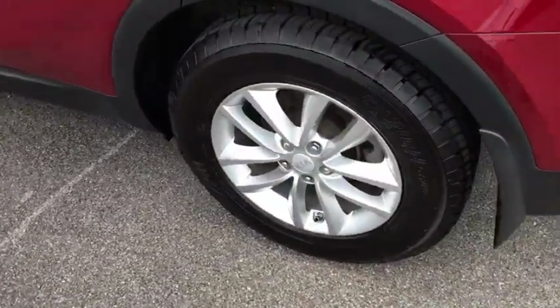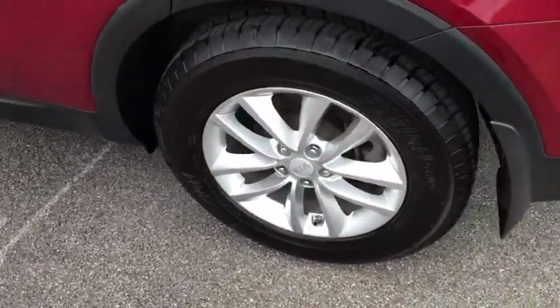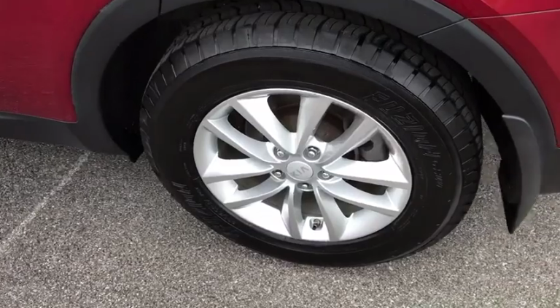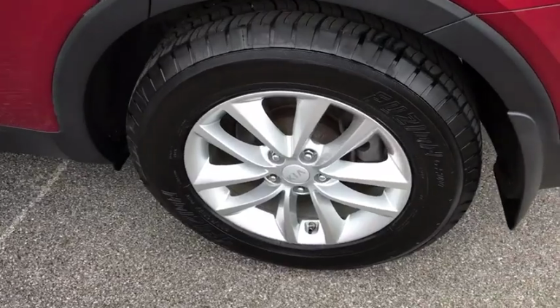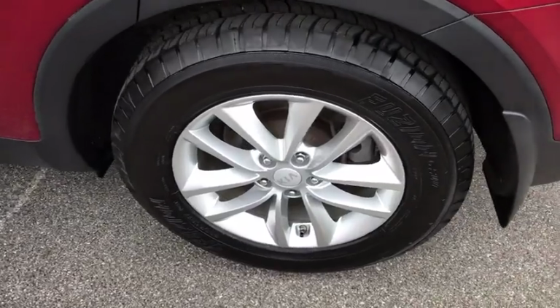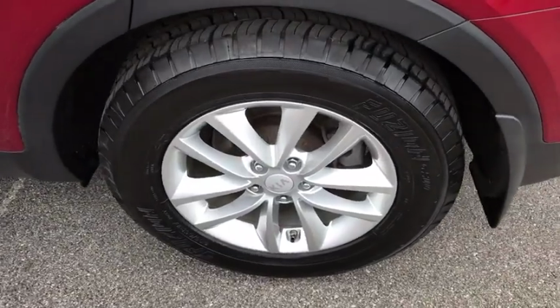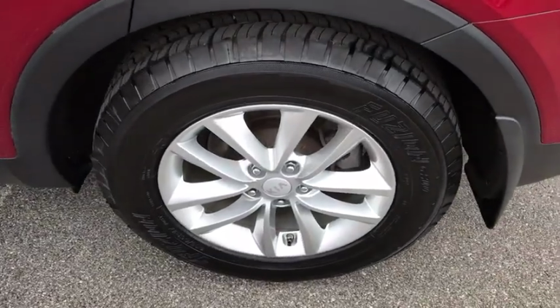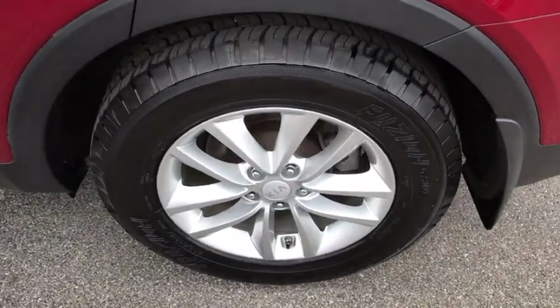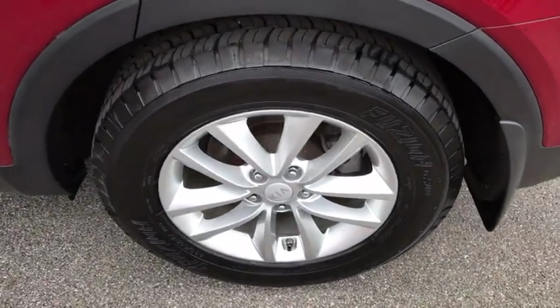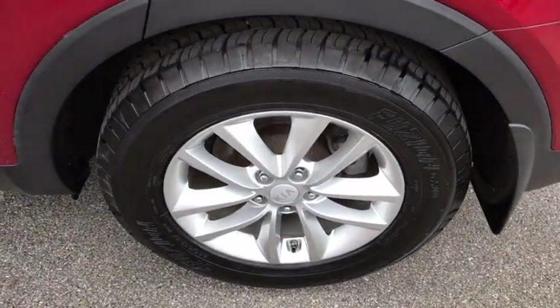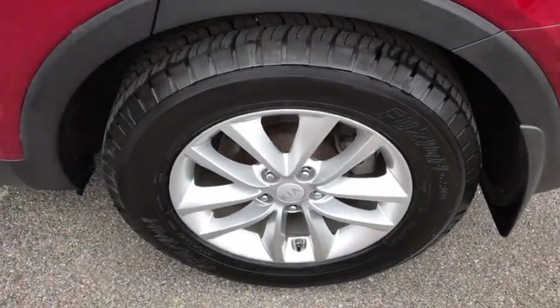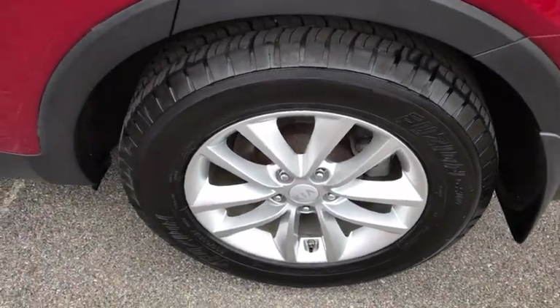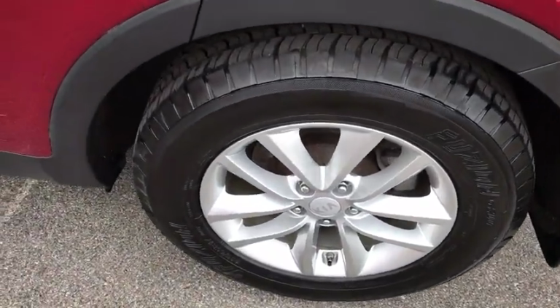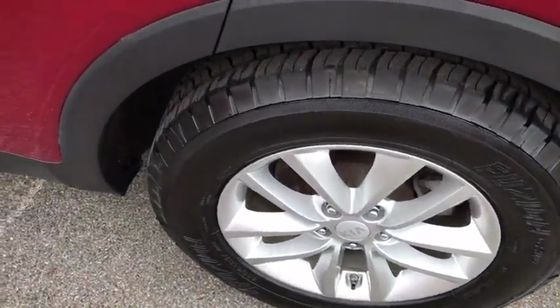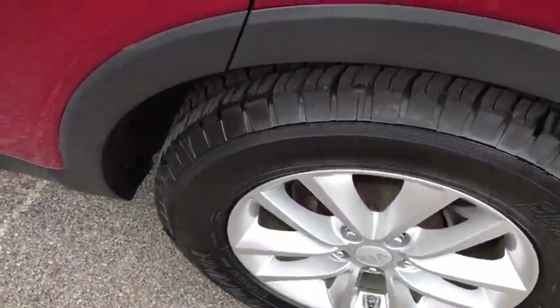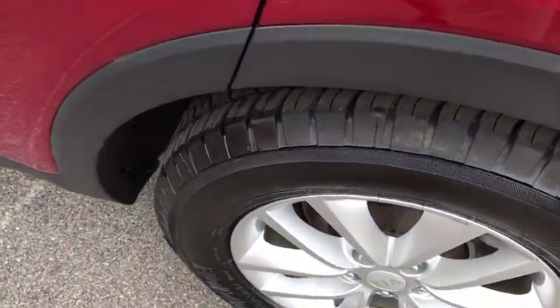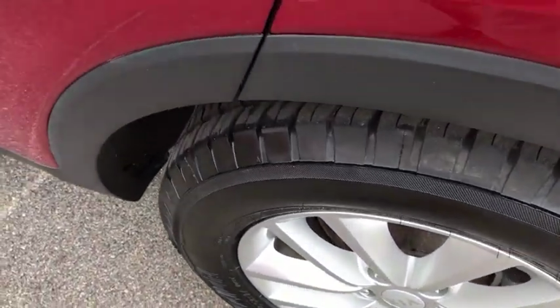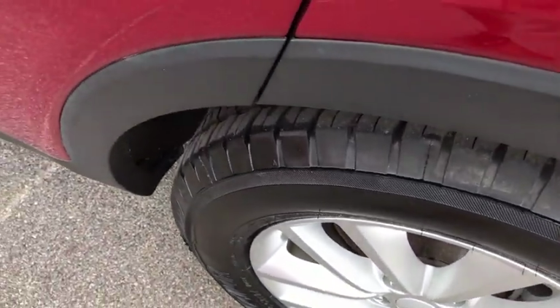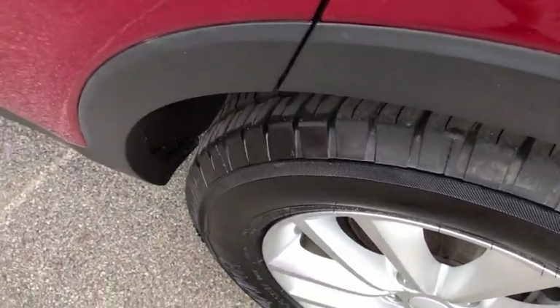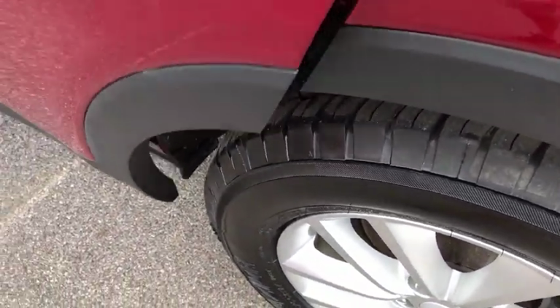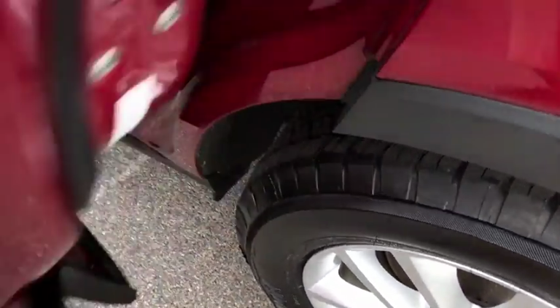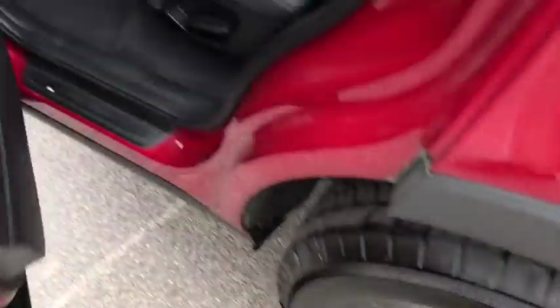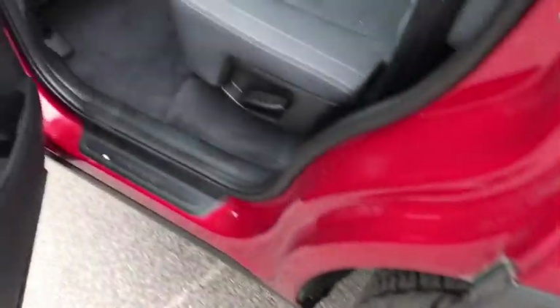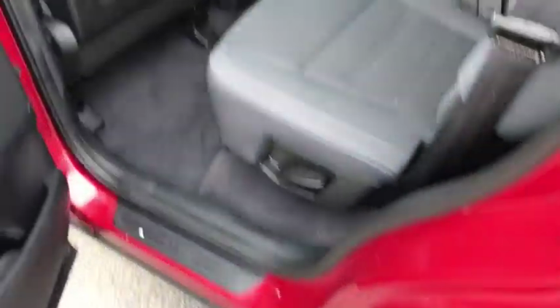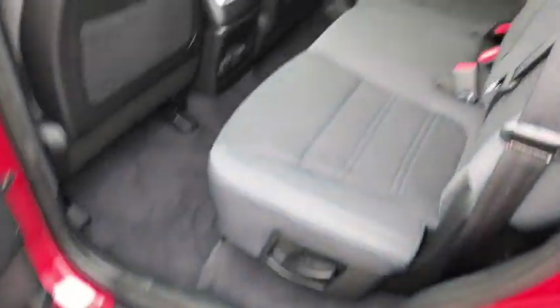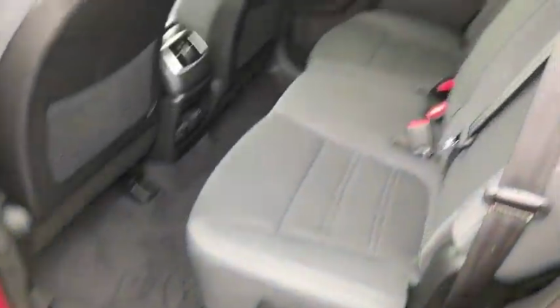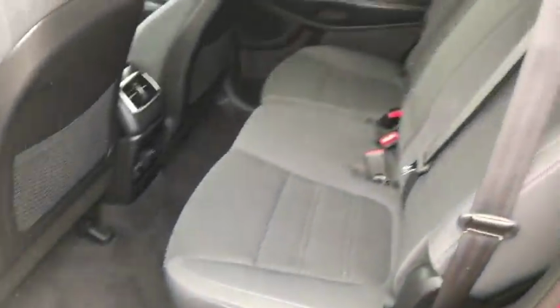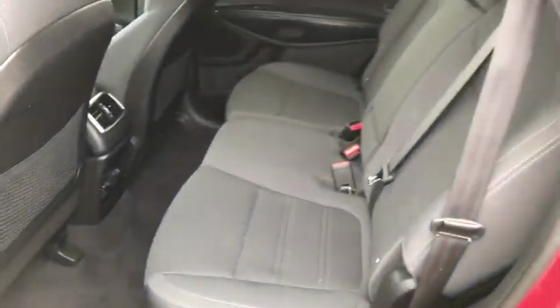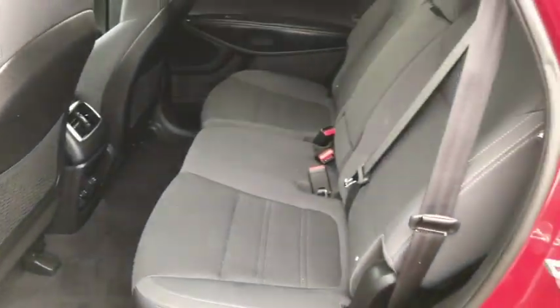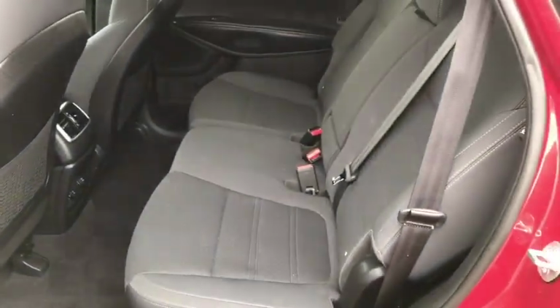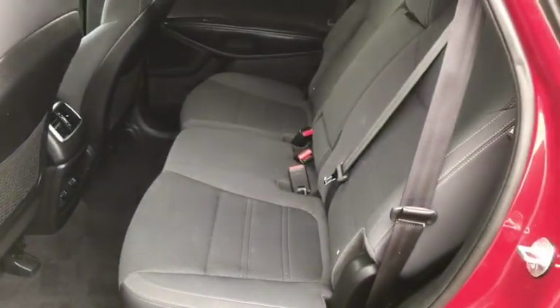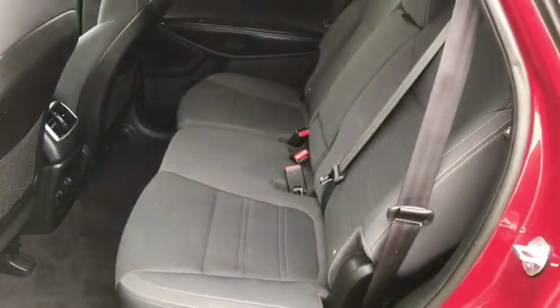Brake assist, rear window wiper, driver vanity mirror, front reading lamps, tilt steering wheel.